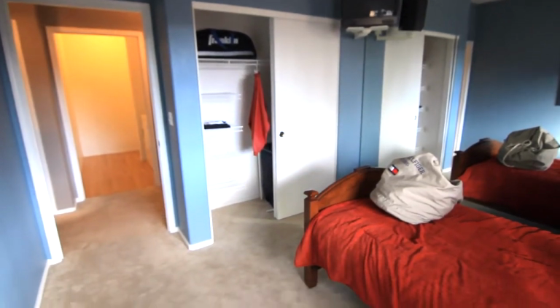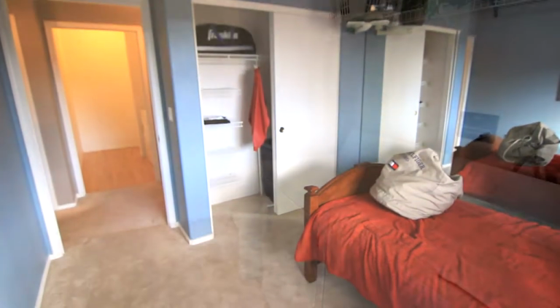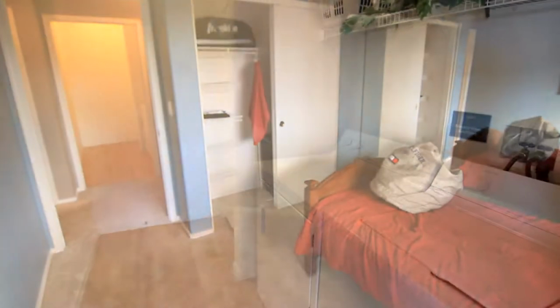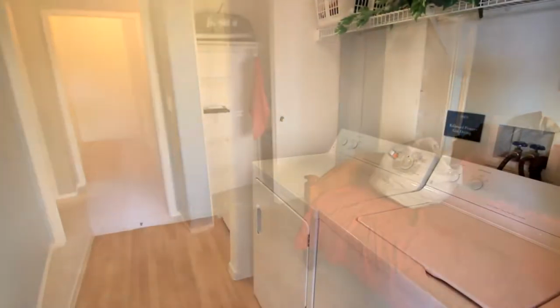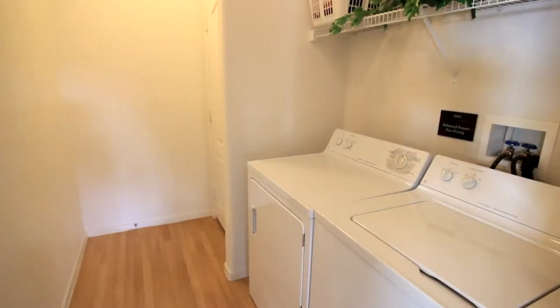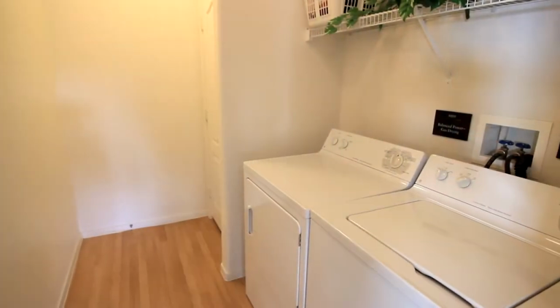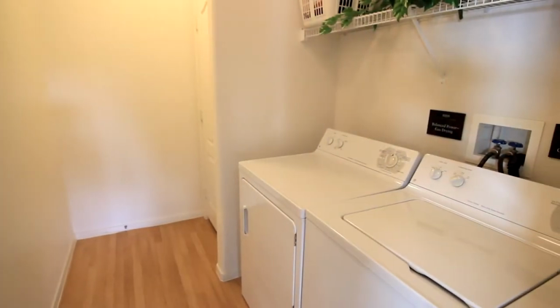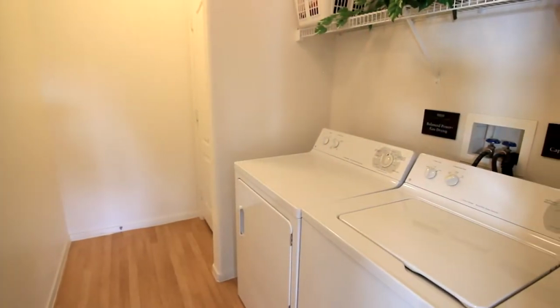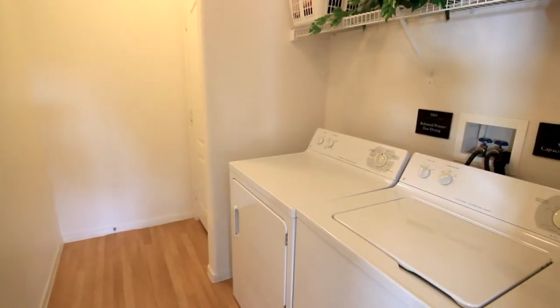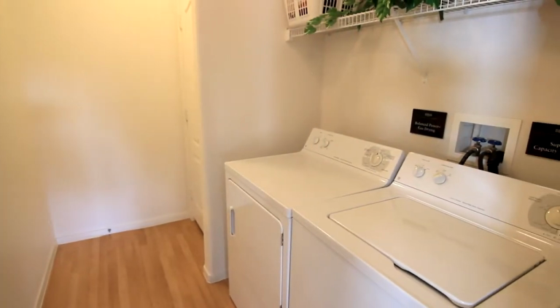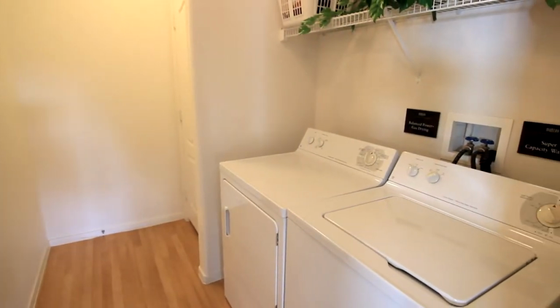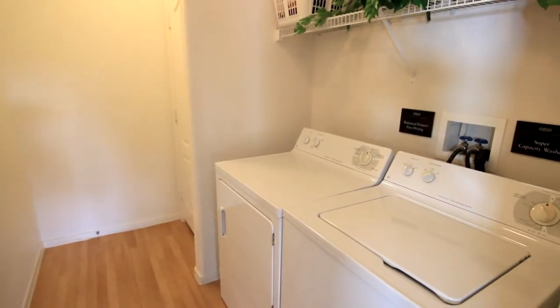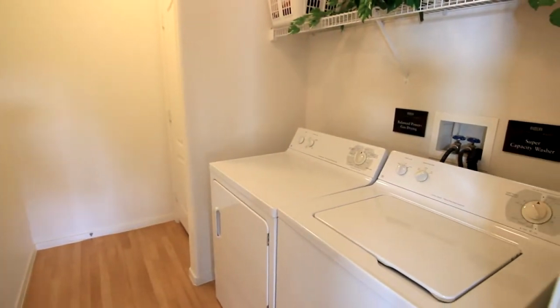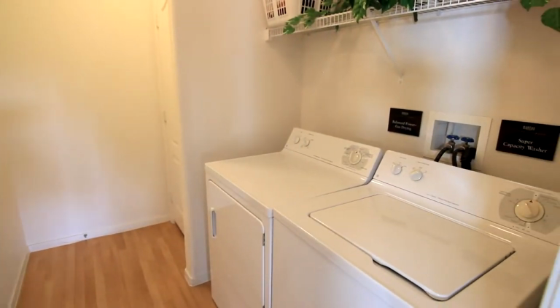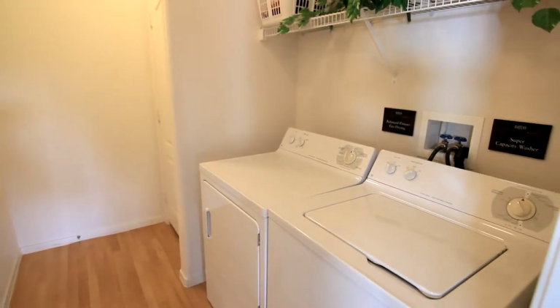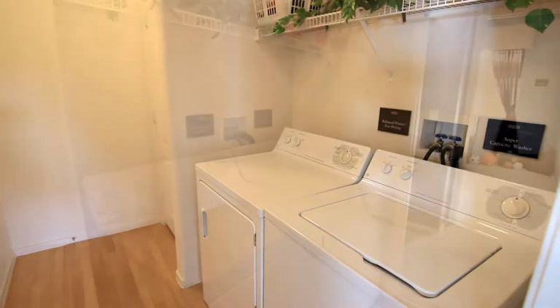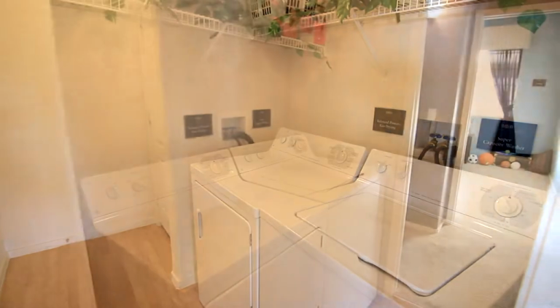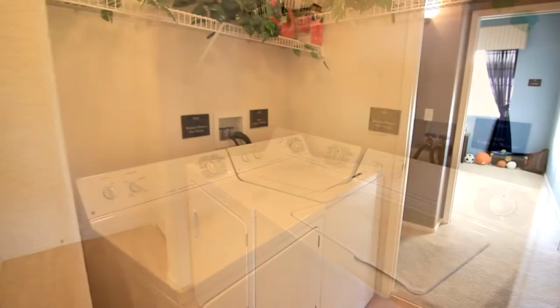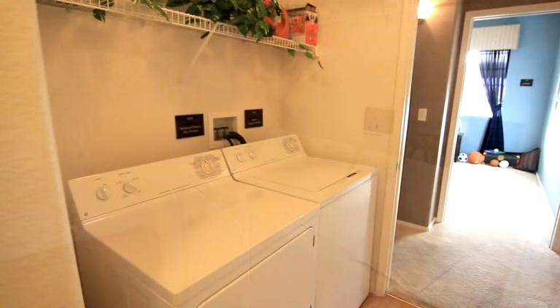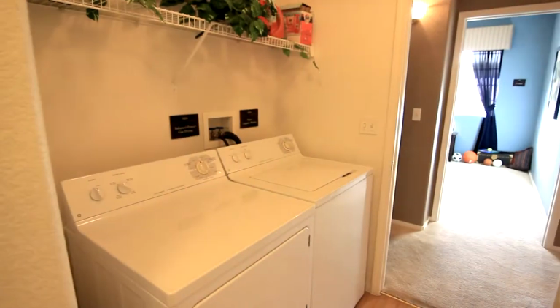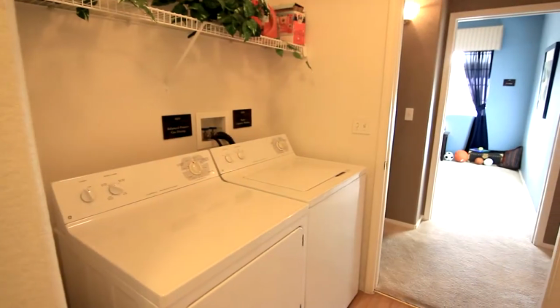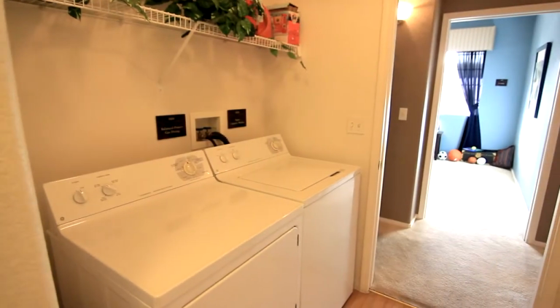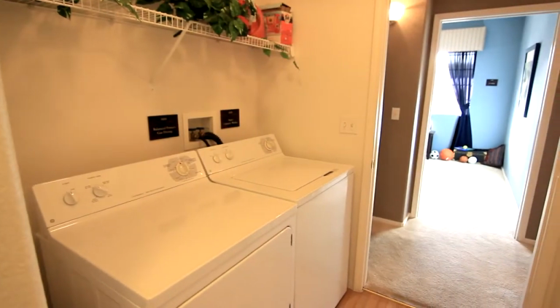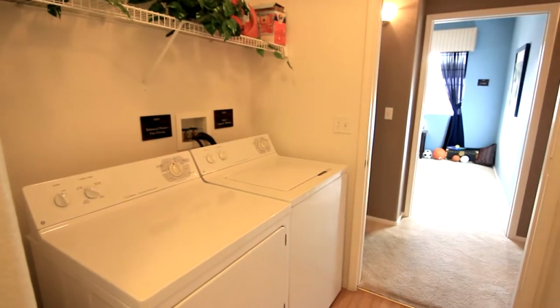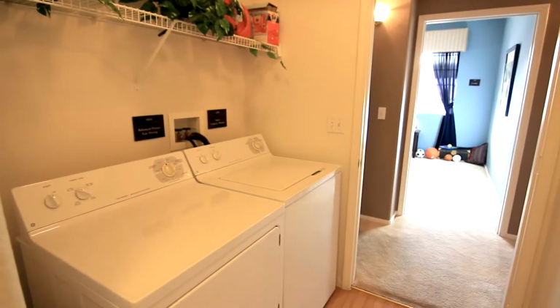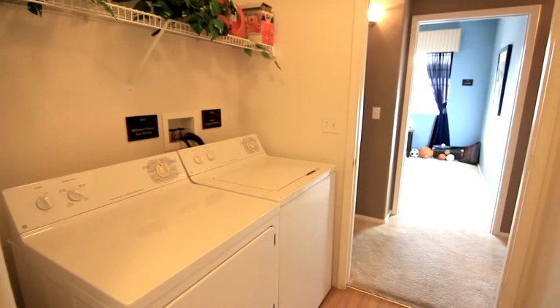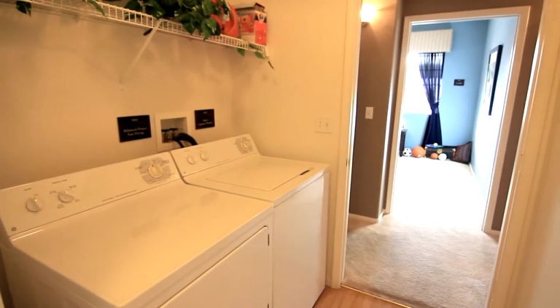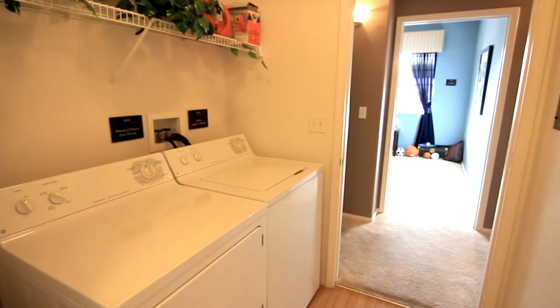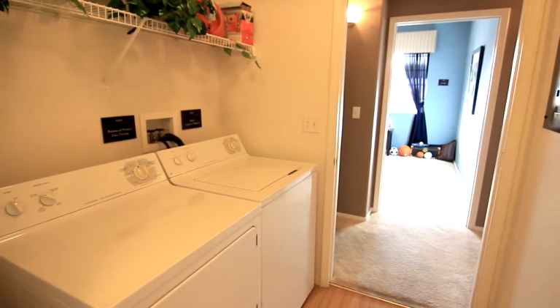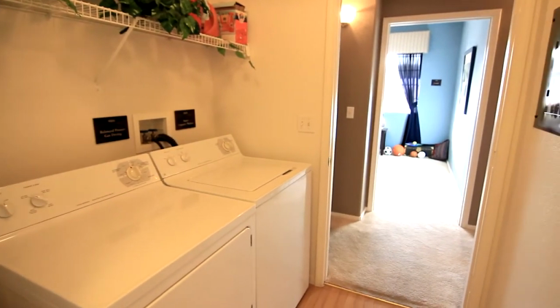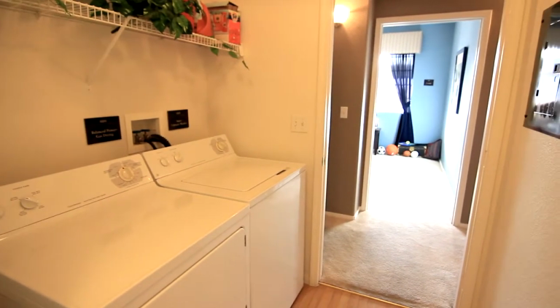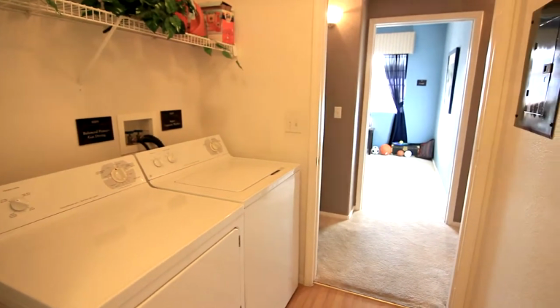Straight ahead is your in-unit laundry room. This room comes equipped with a full-size washer and dryer.